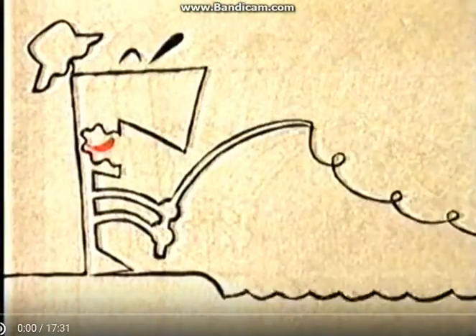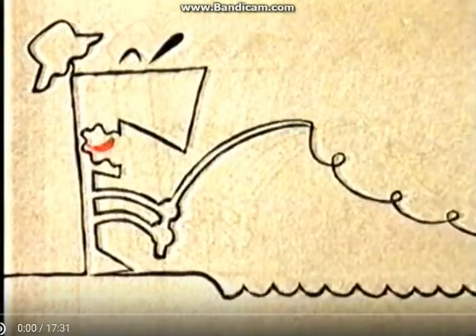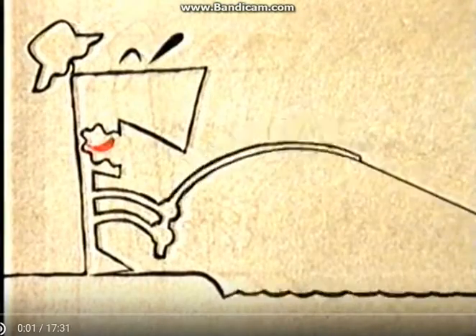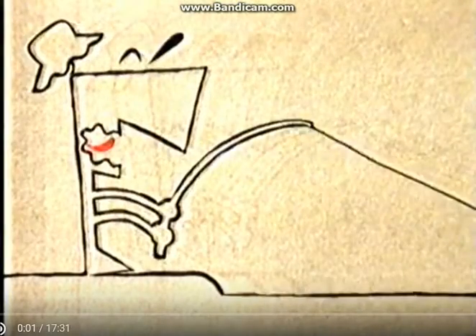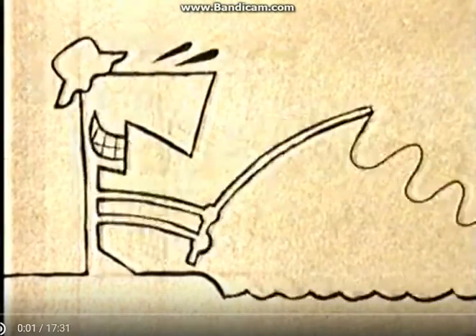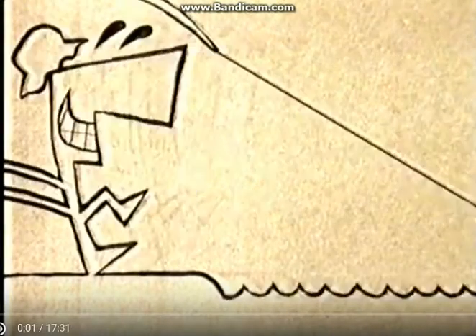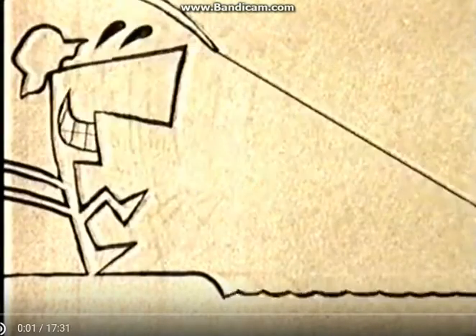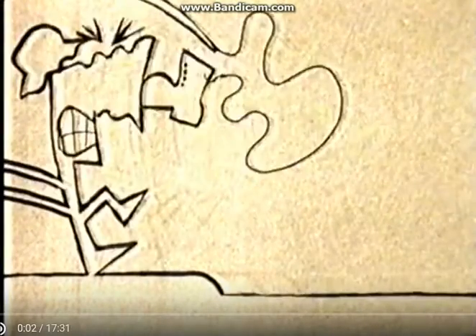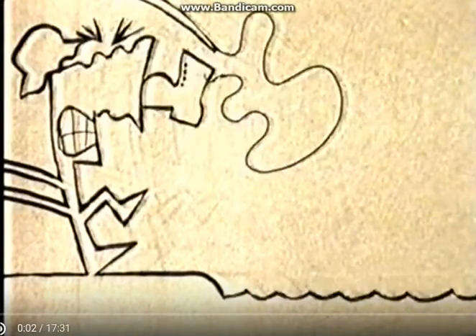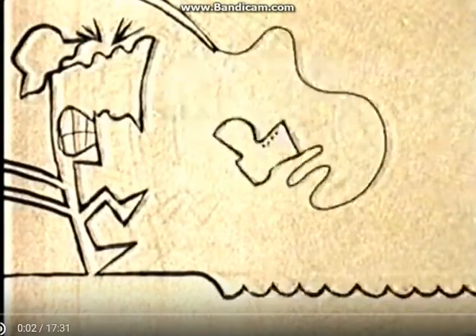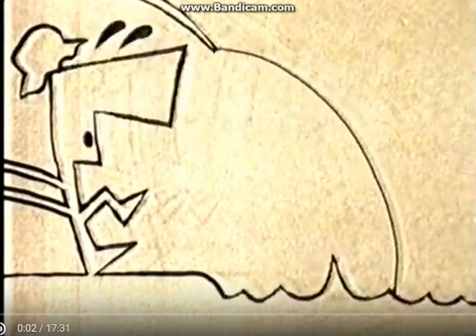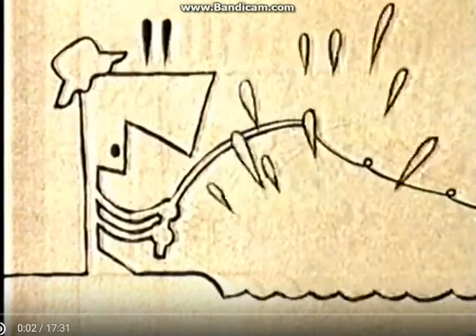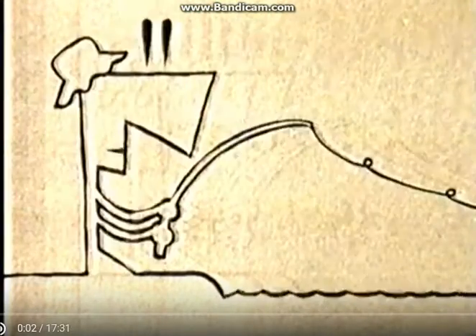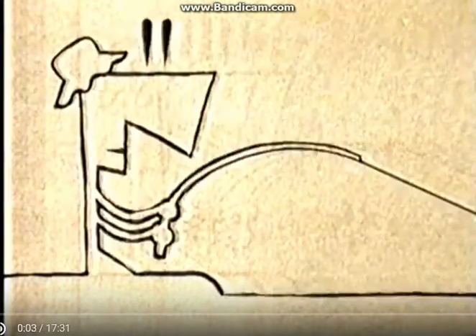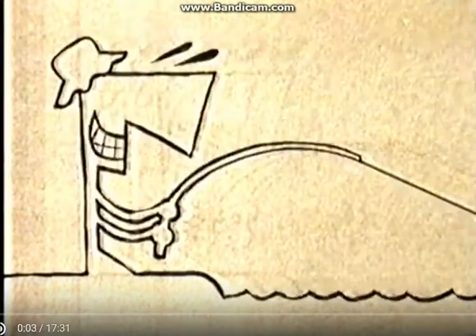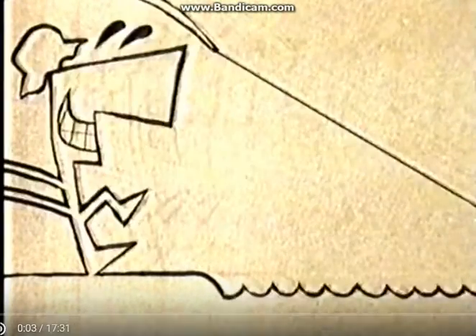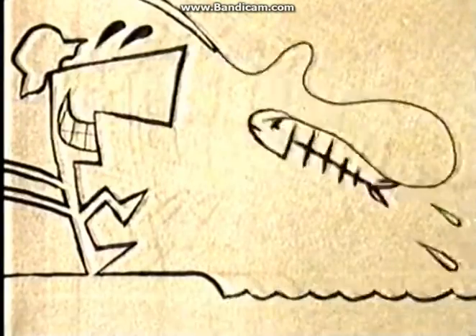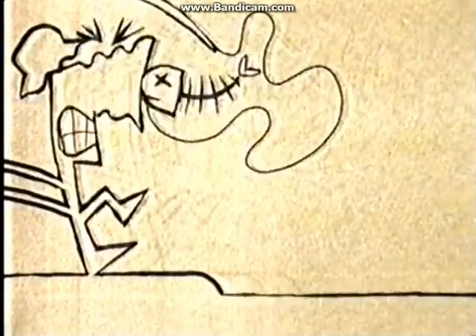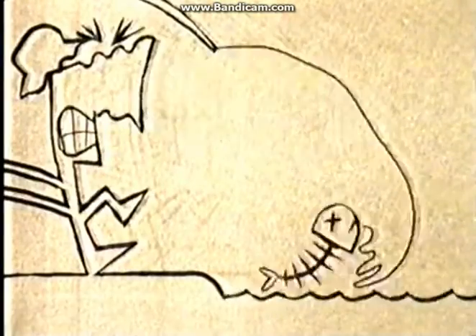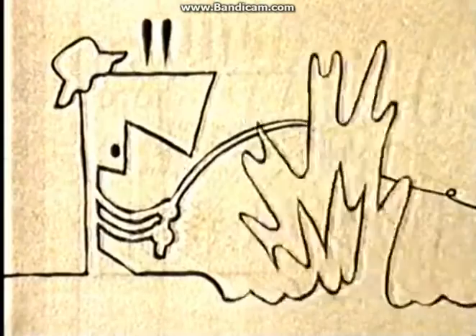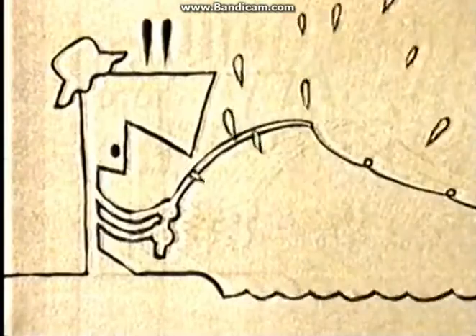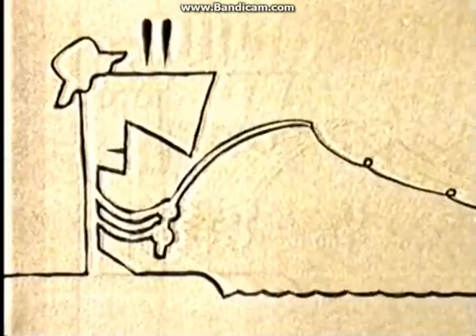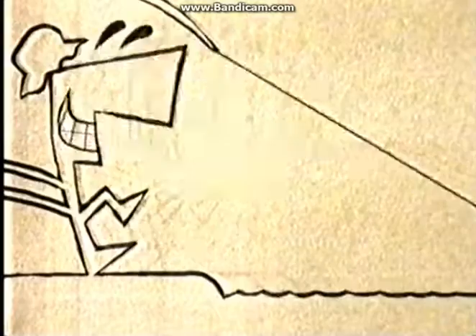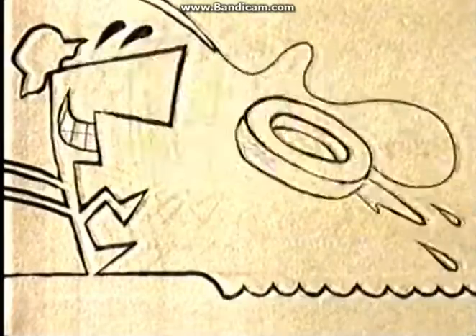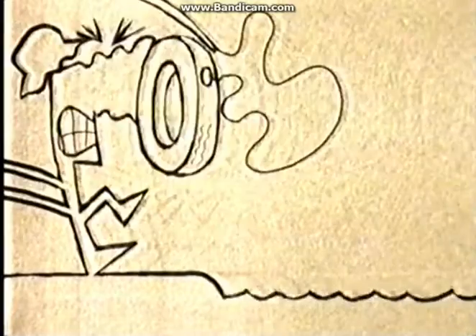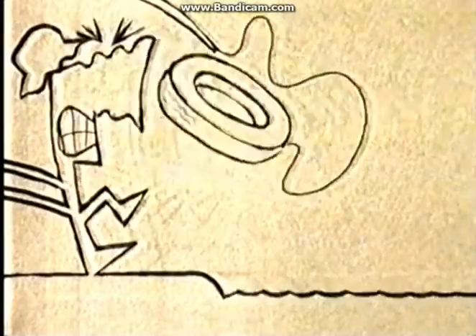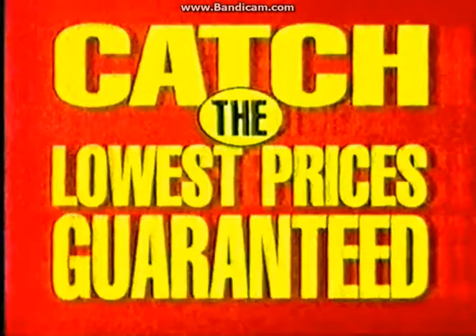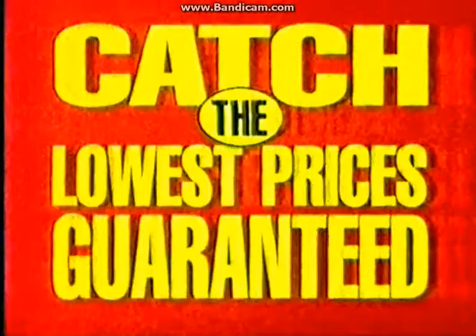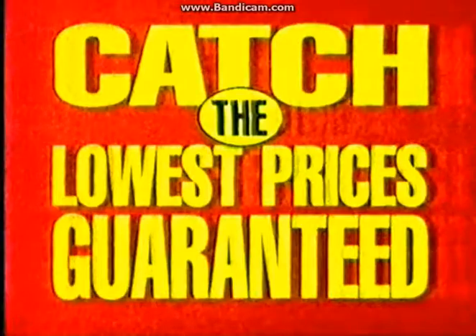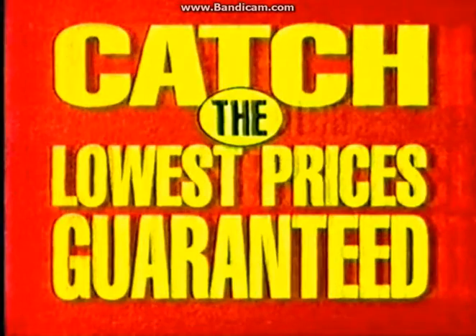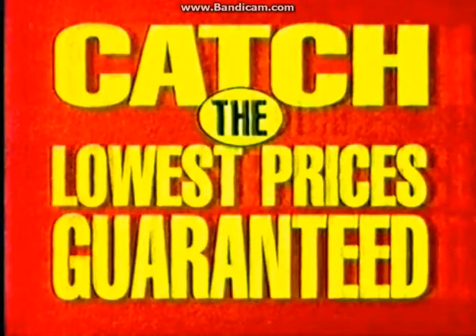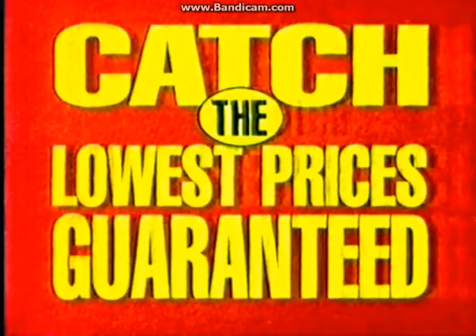Fishing for a bargain? You'll always catch the lowest prices at Bunnings Warehouse. And that's guaranteed.